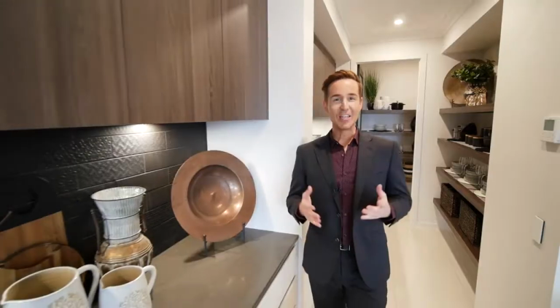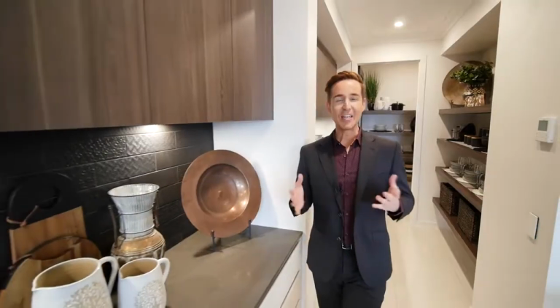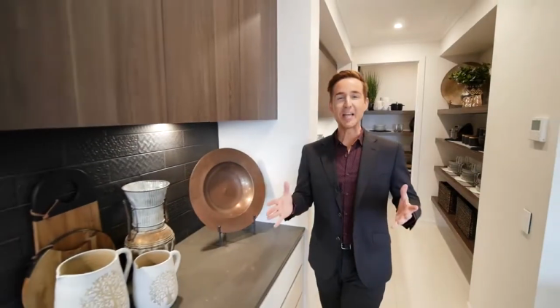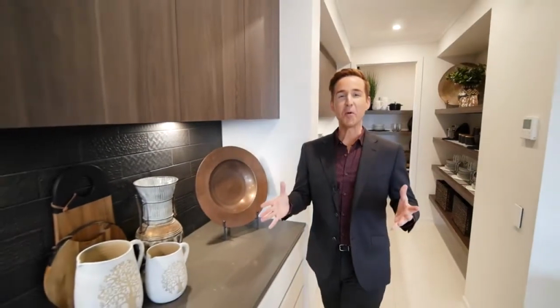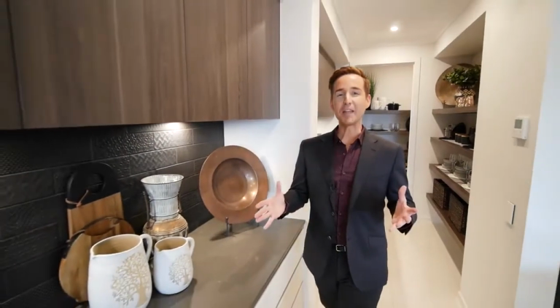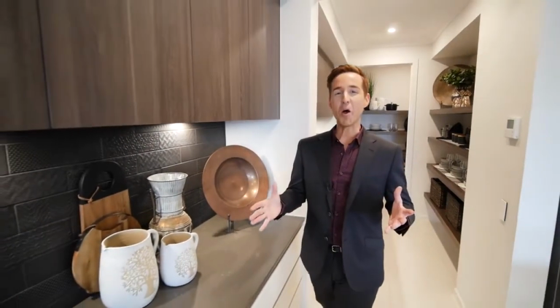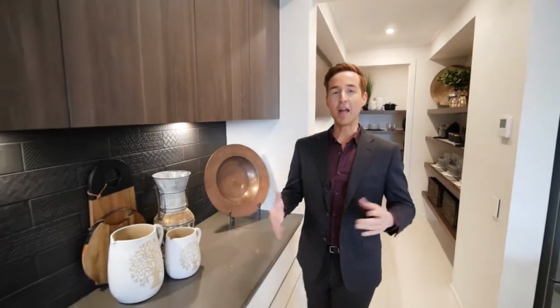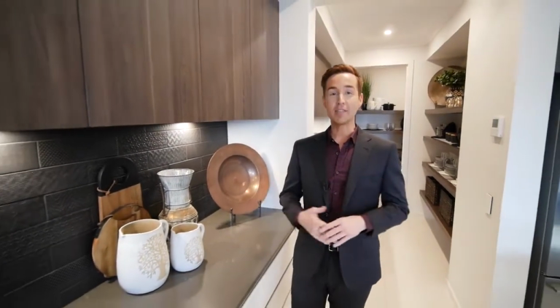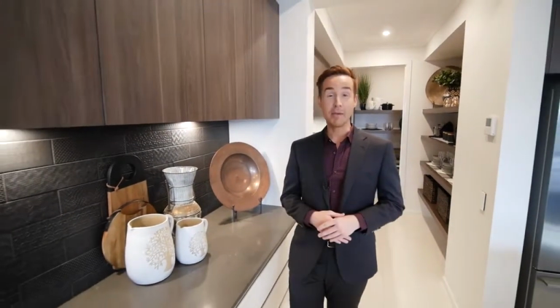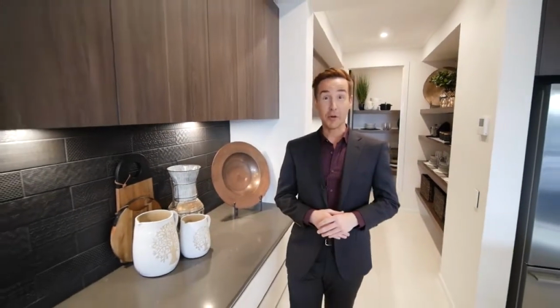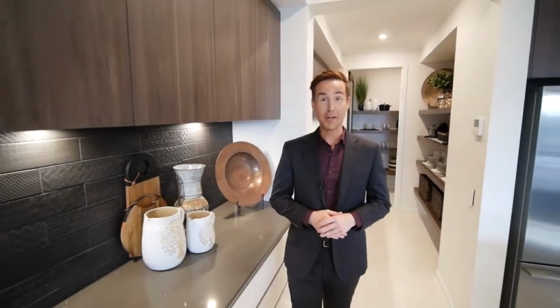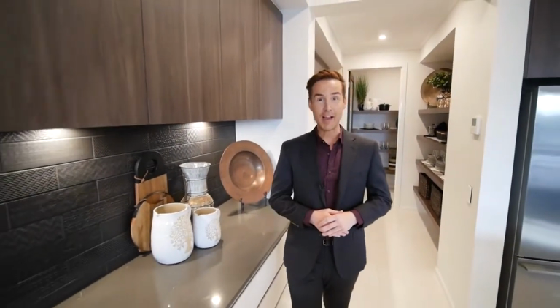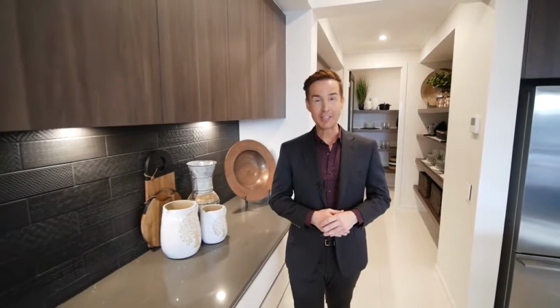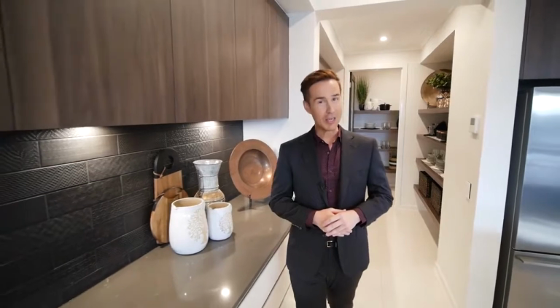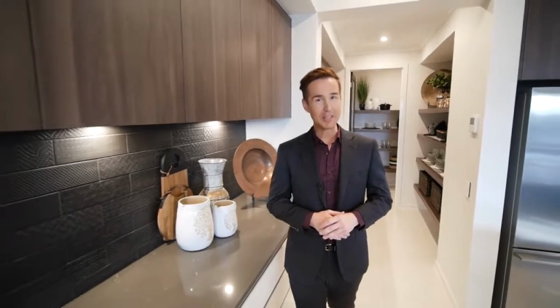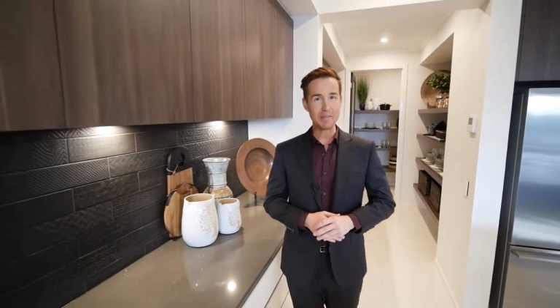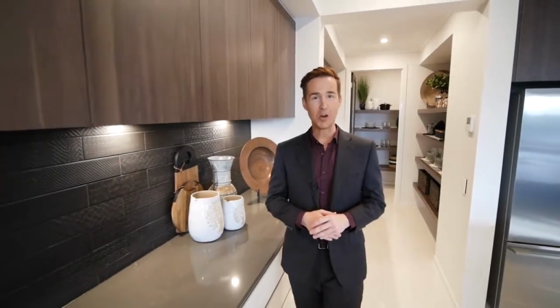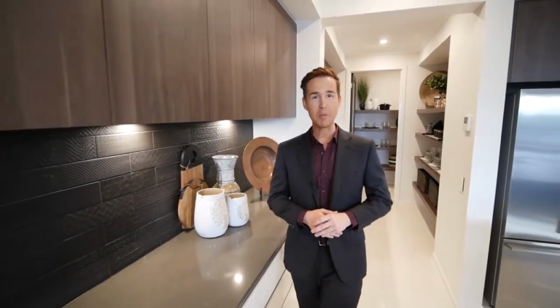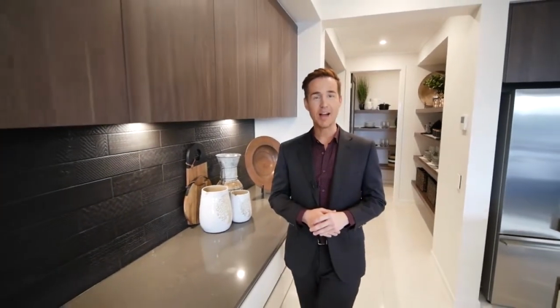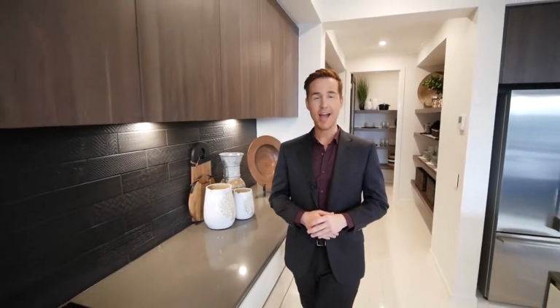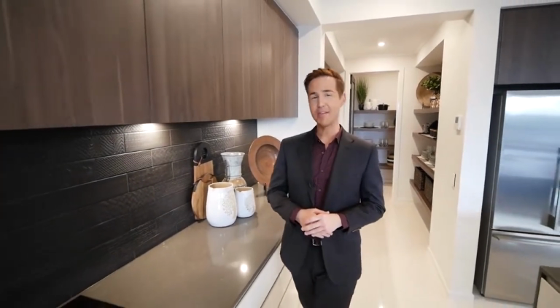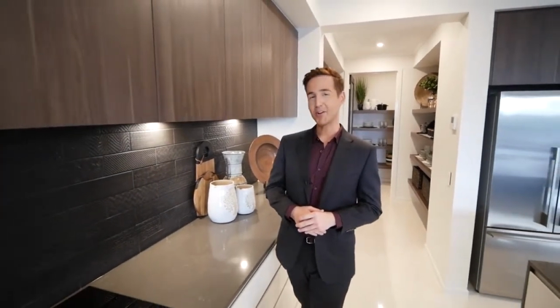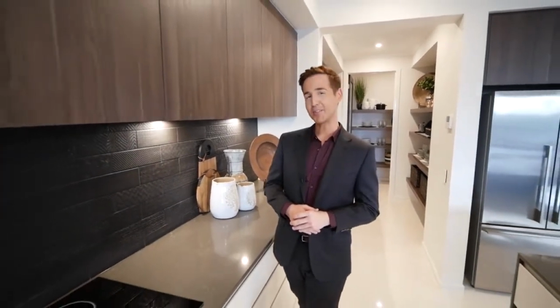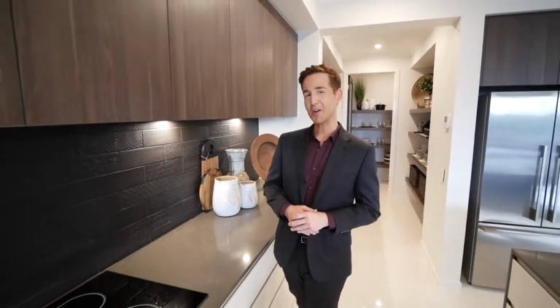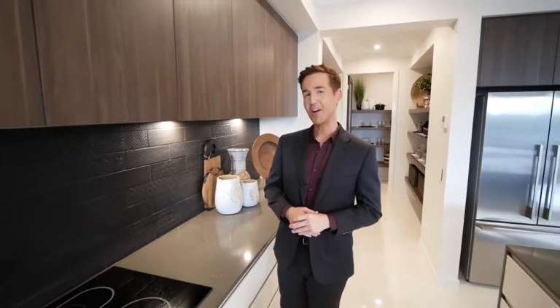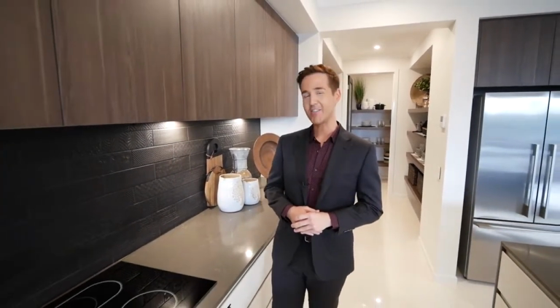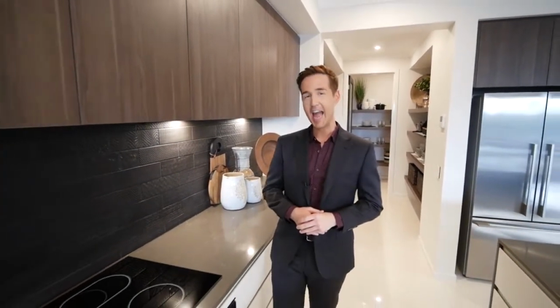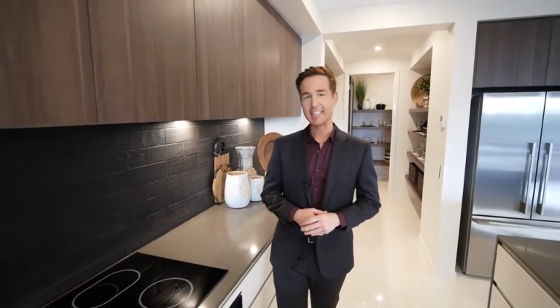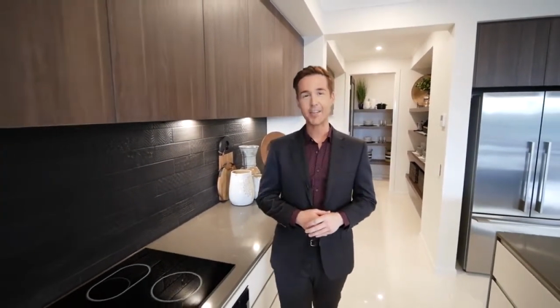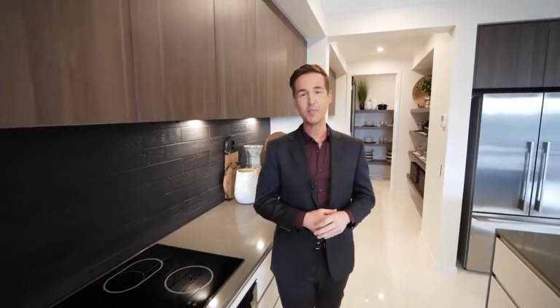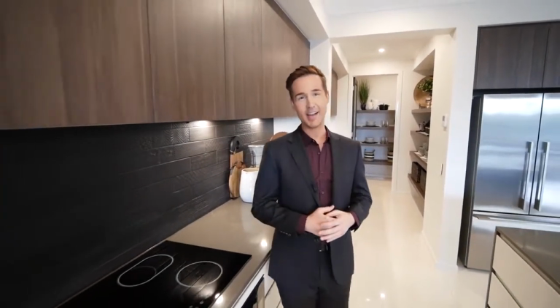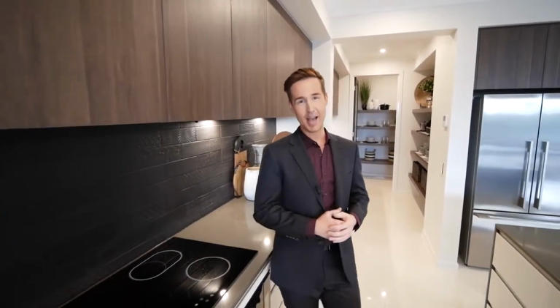To see more of this home and others in the Metricon product range, jump onto the Metricon website at www.metricon.com.au and check out the home design tab.